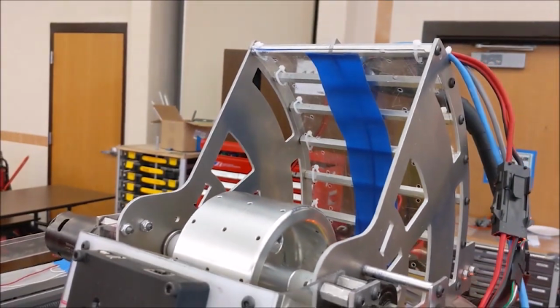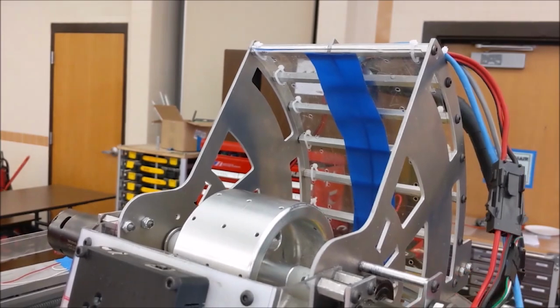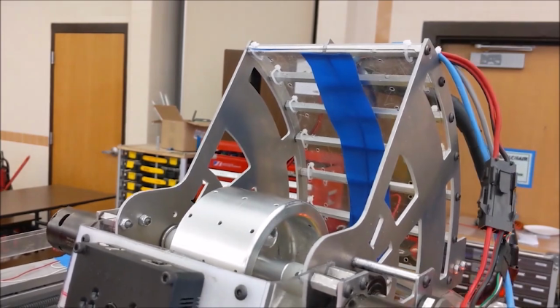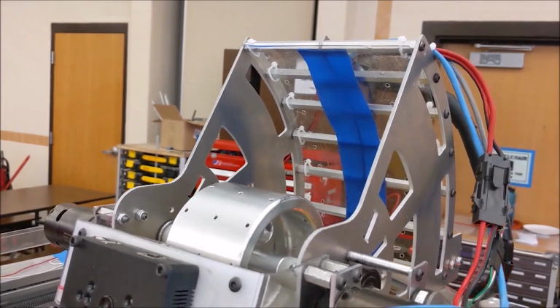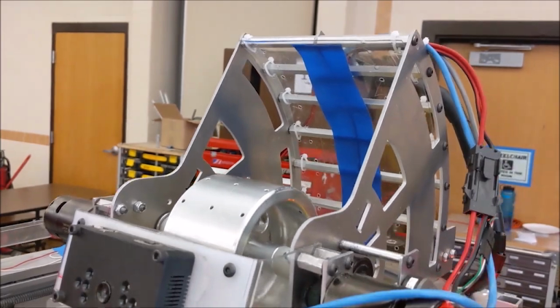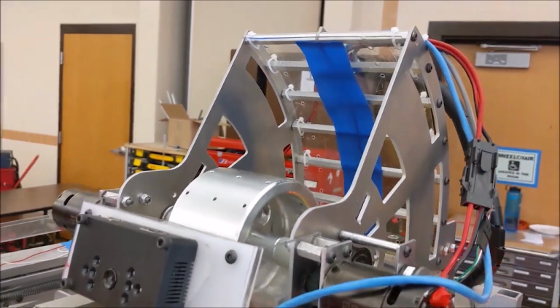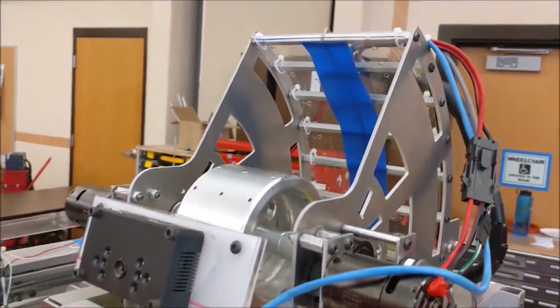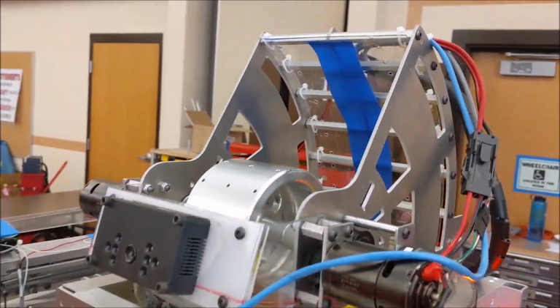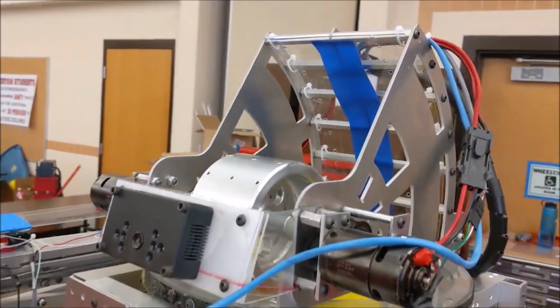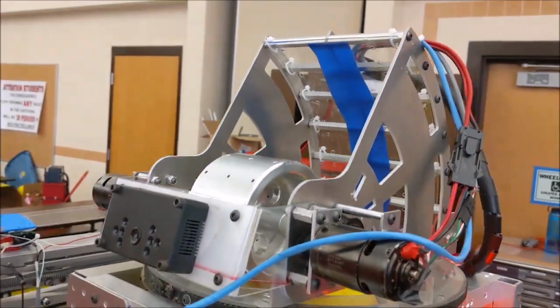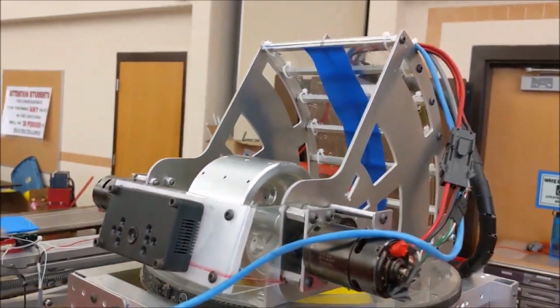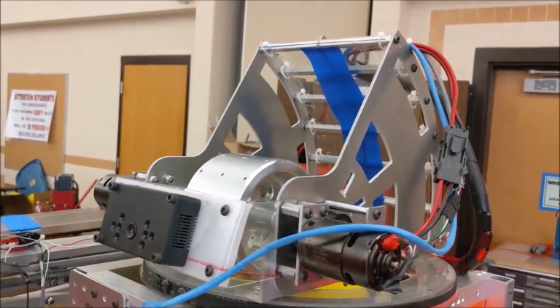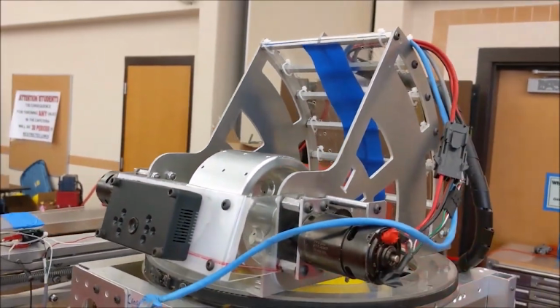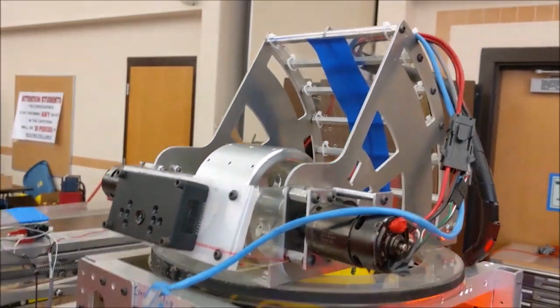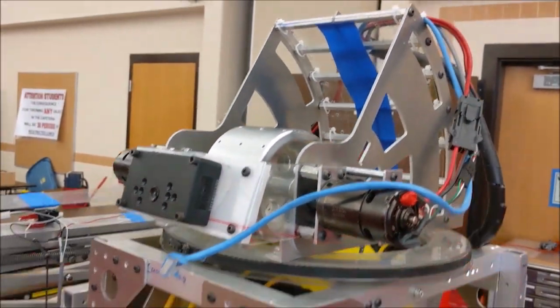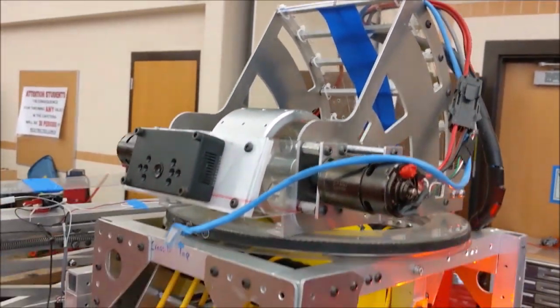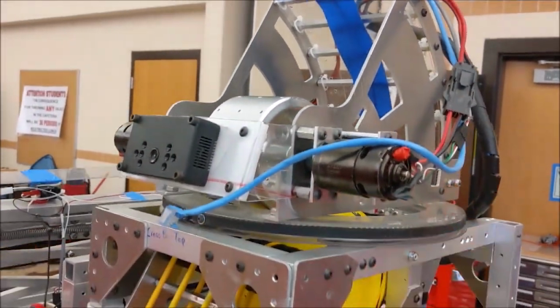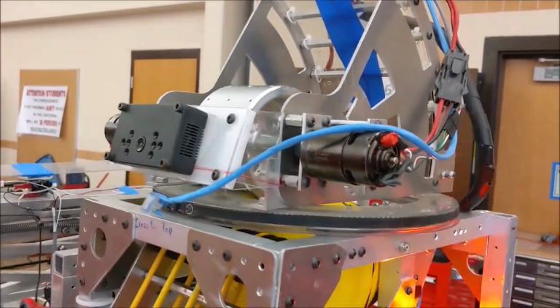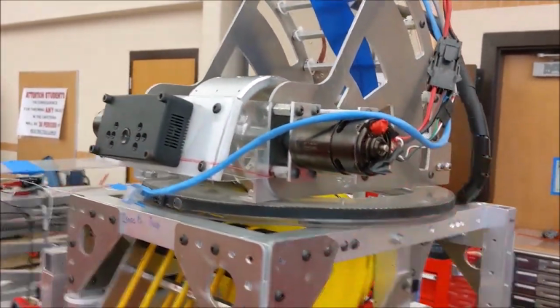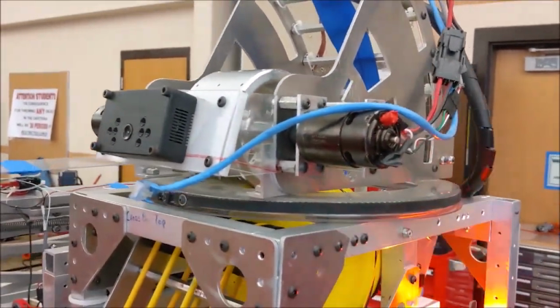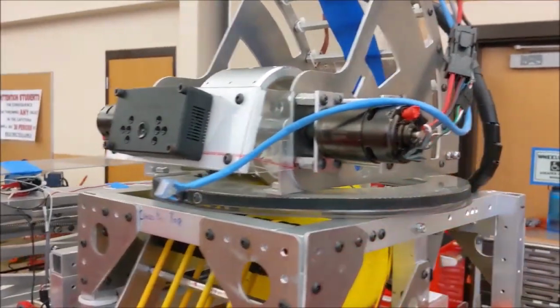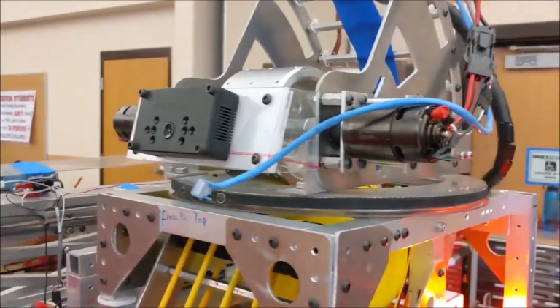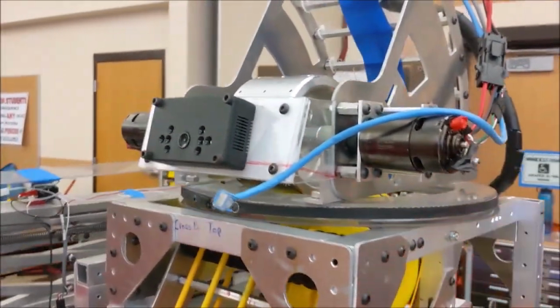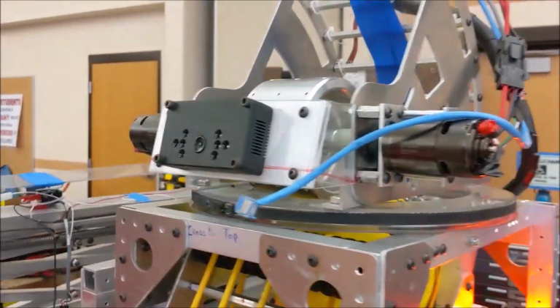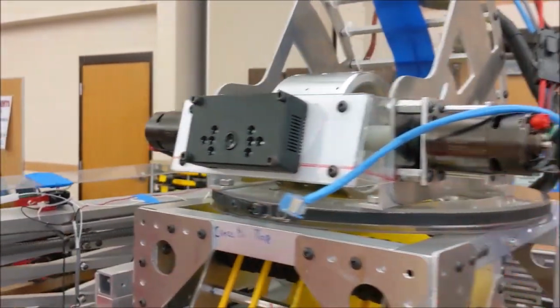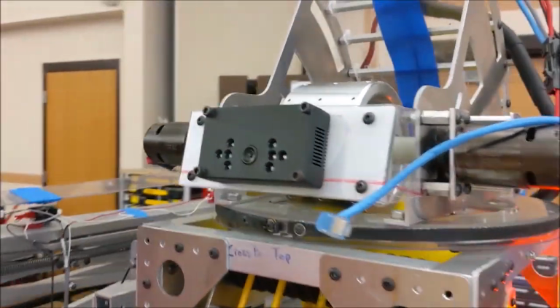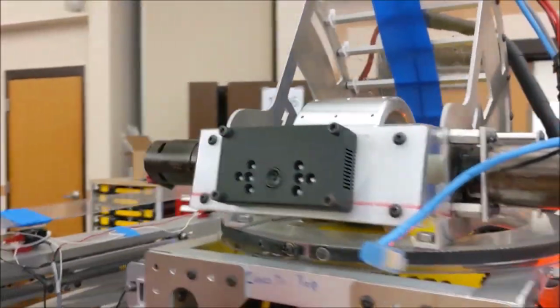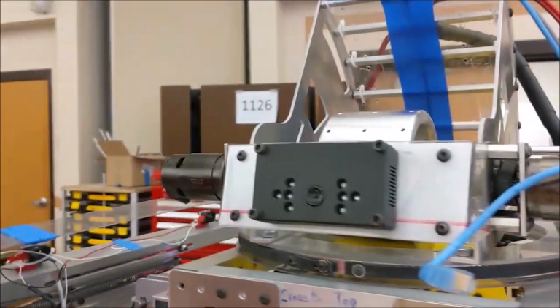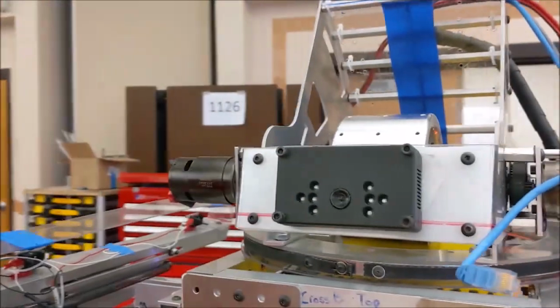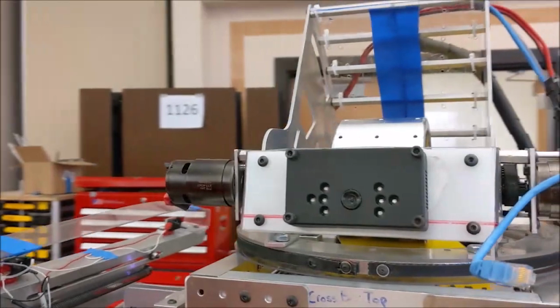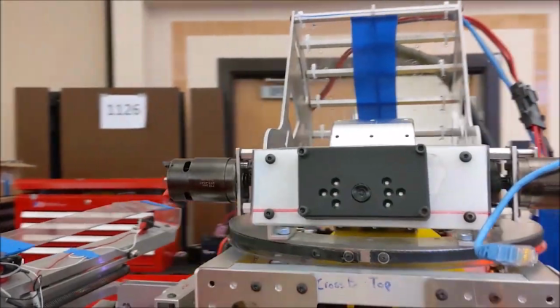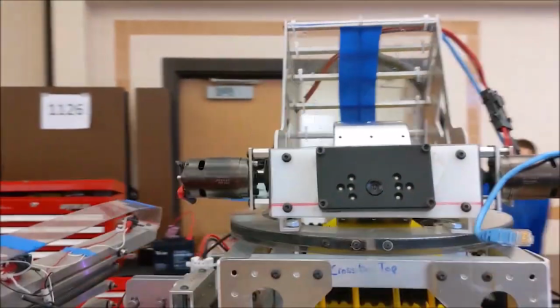It provides about 340 degrees of rotation, 150 in each direction.